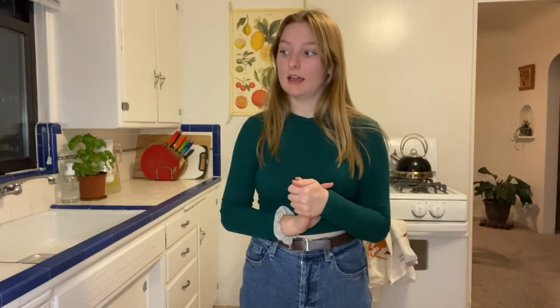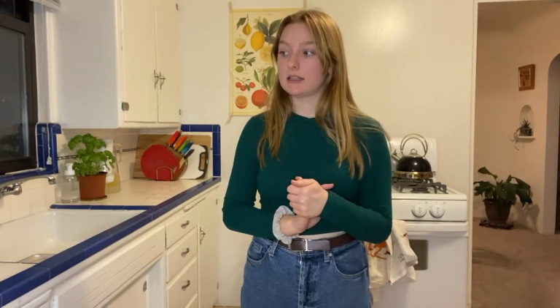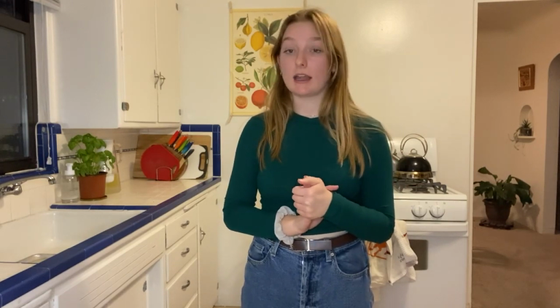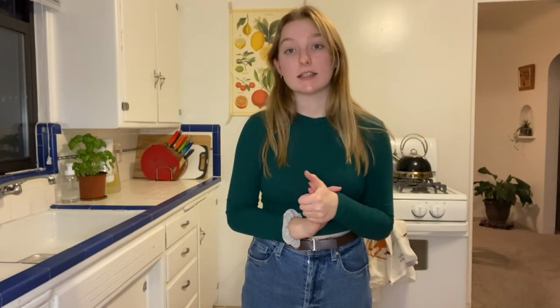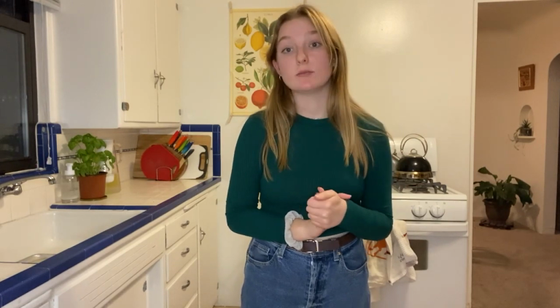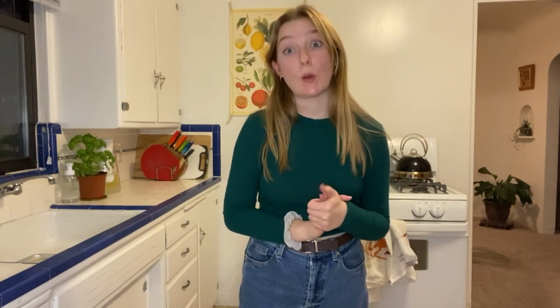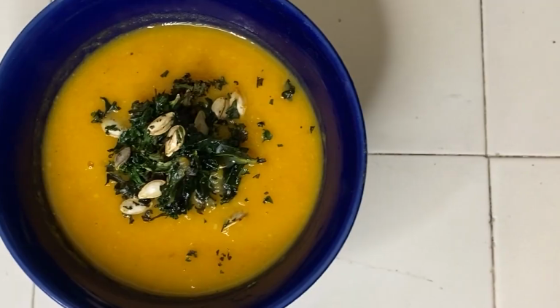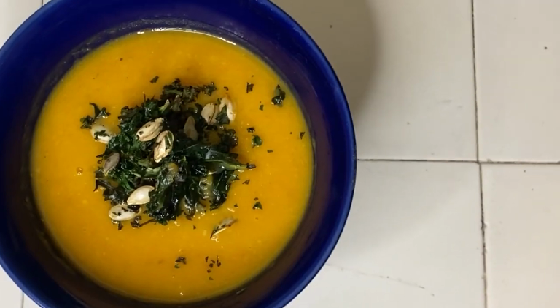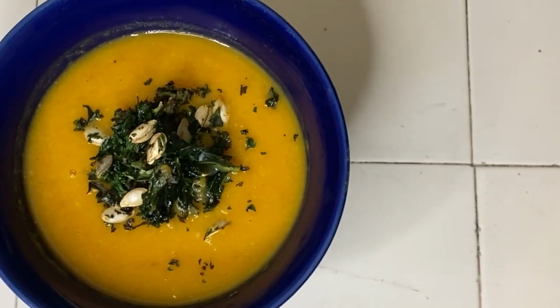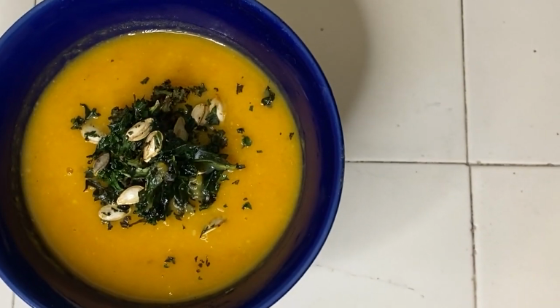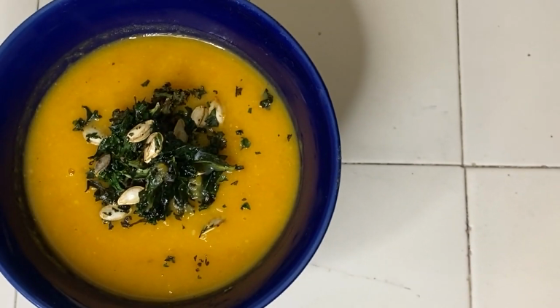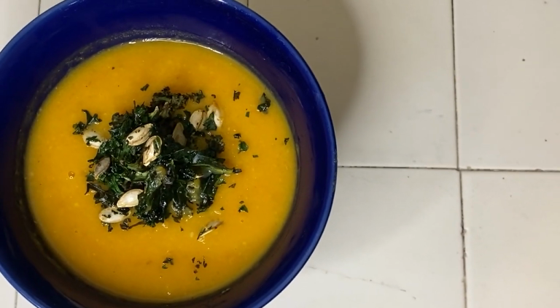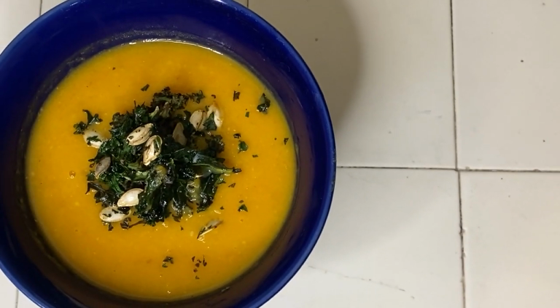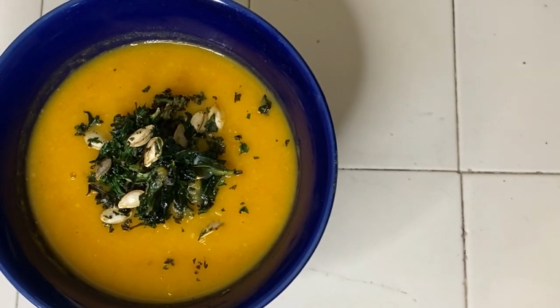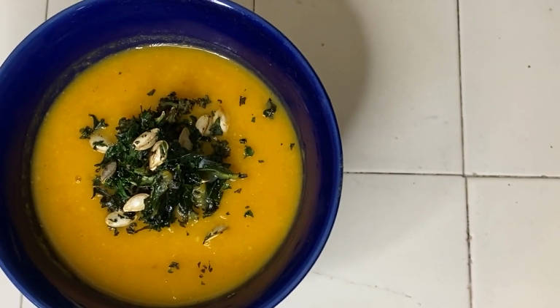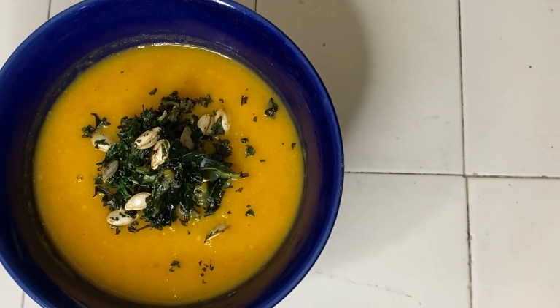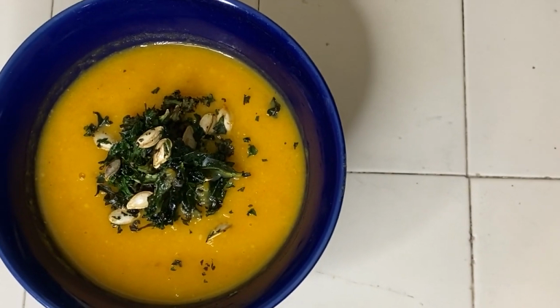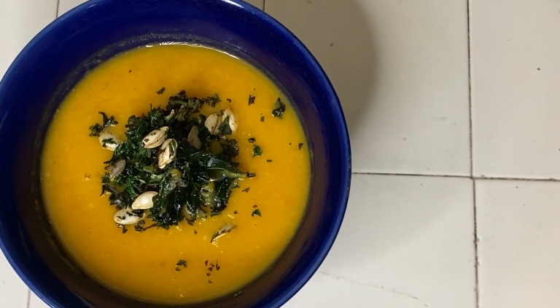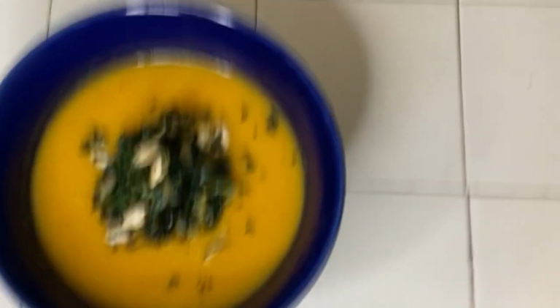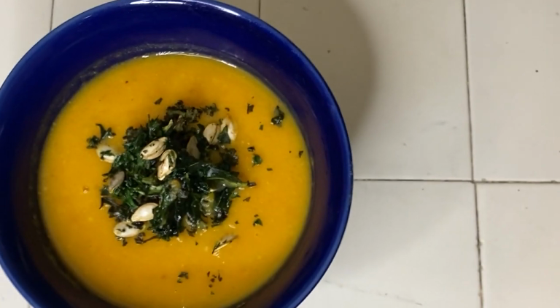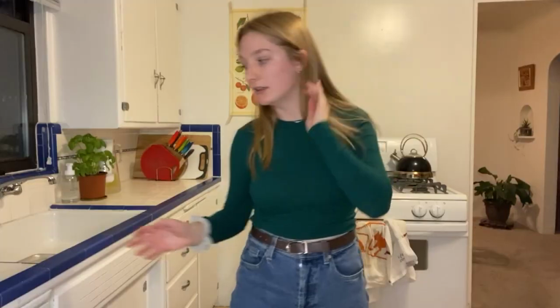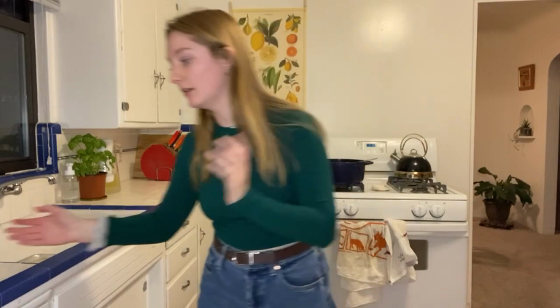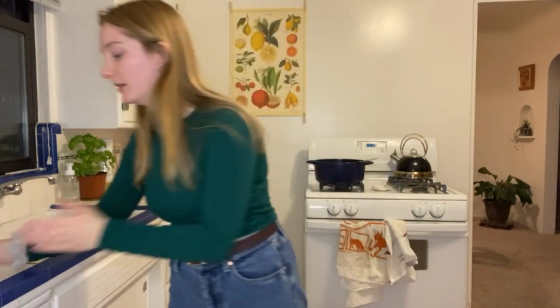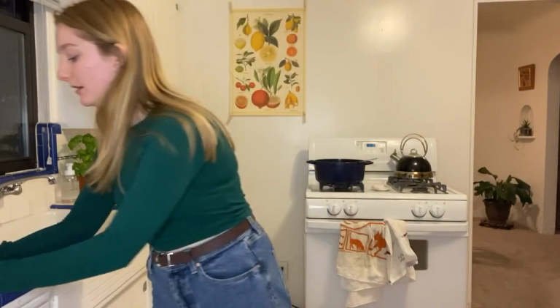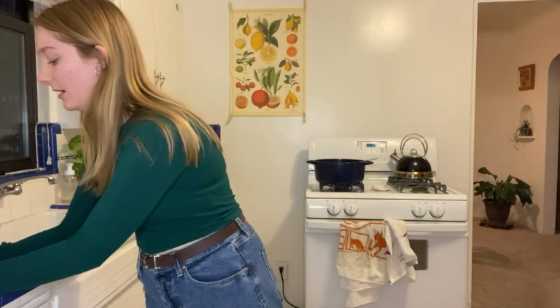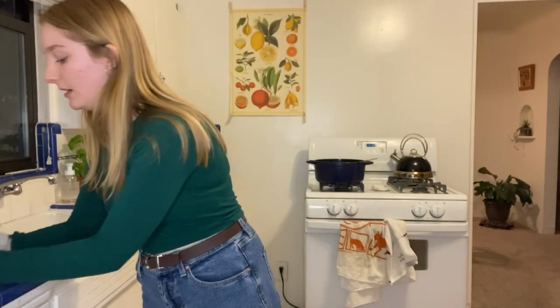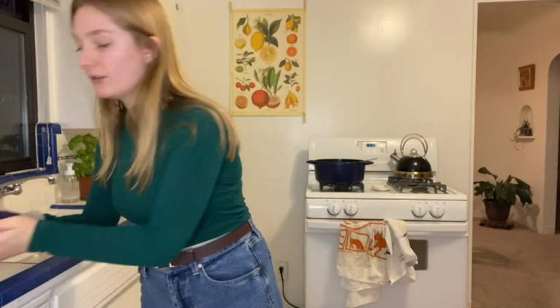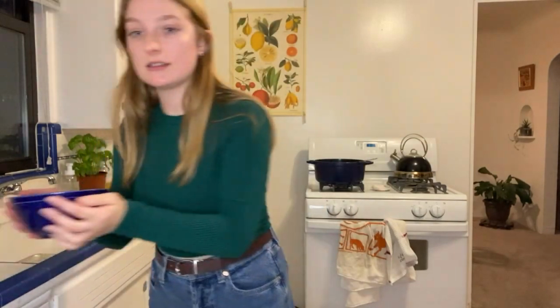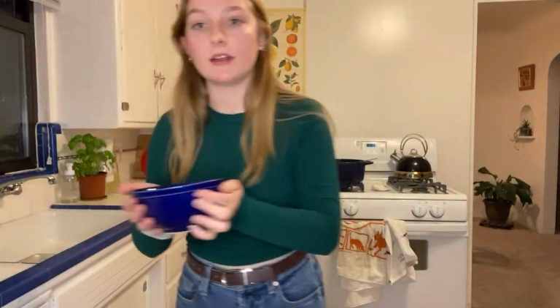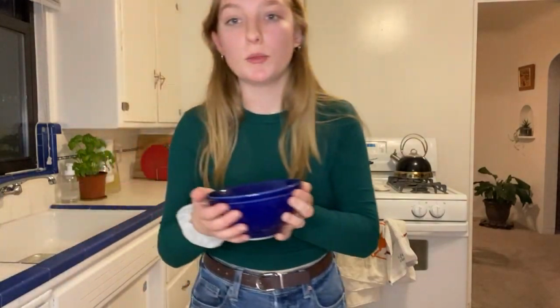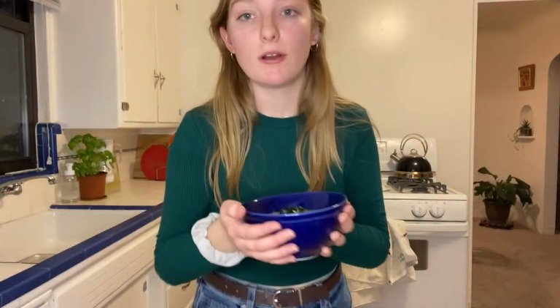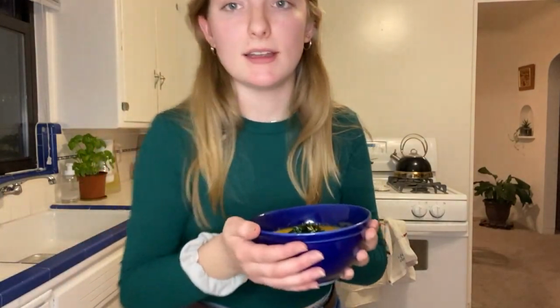I got some local sourdough so I'm going to serve it with that. And here is the final product.